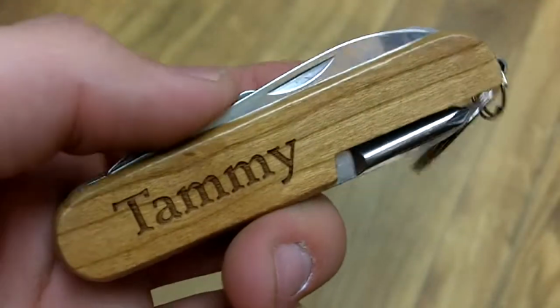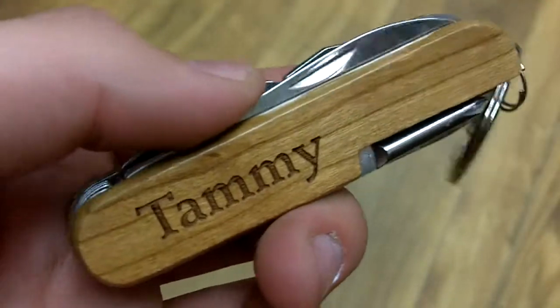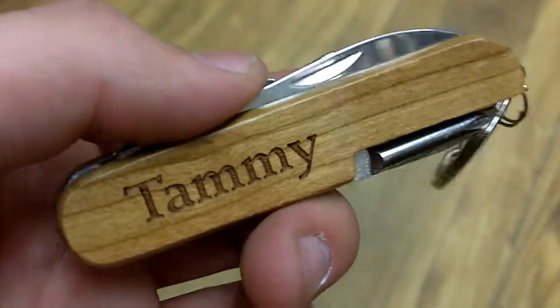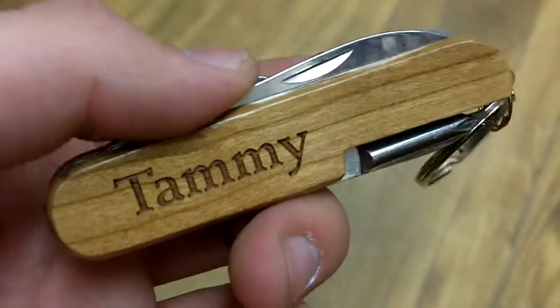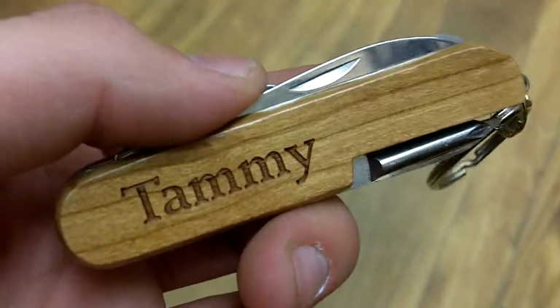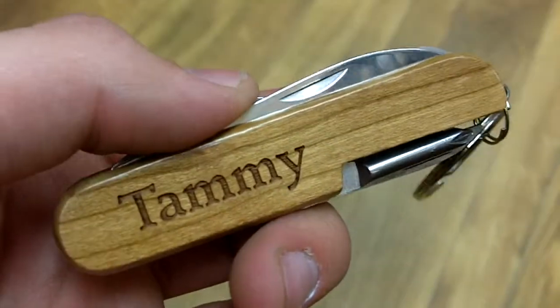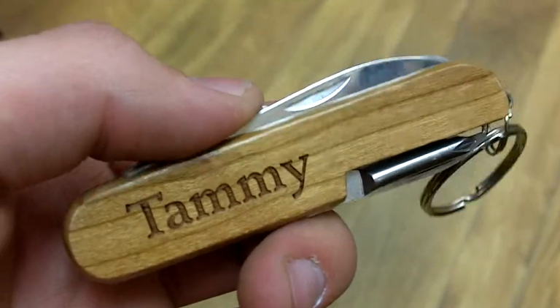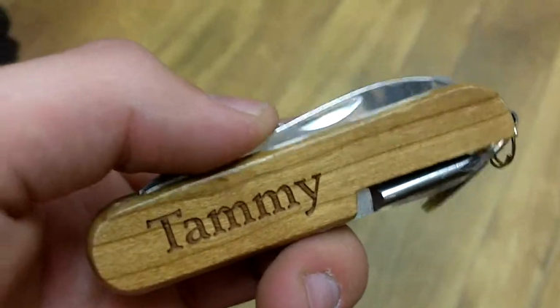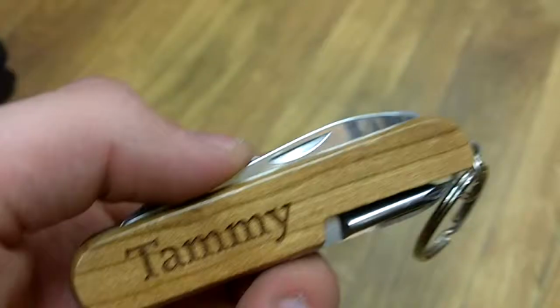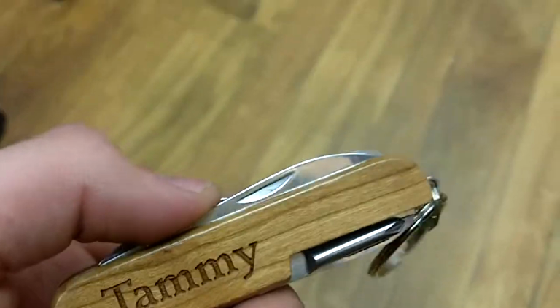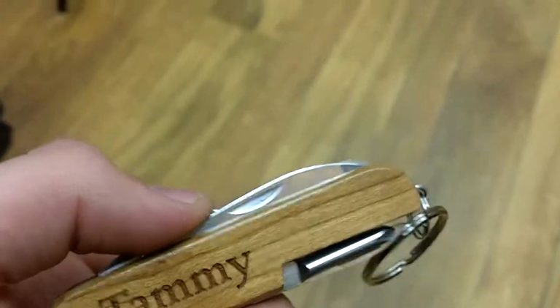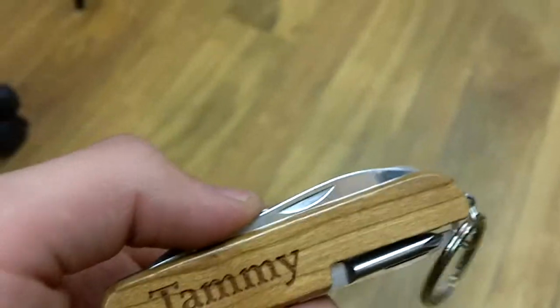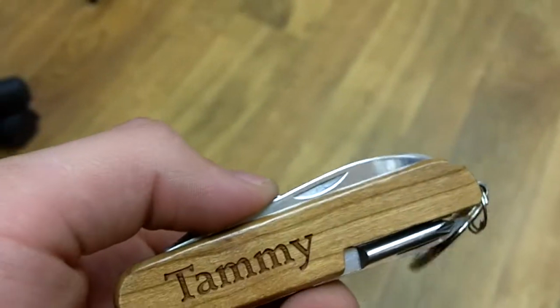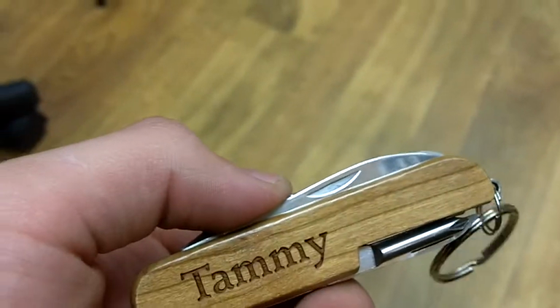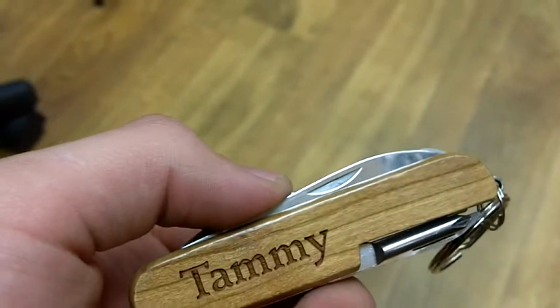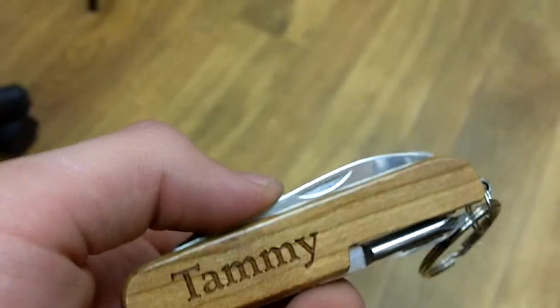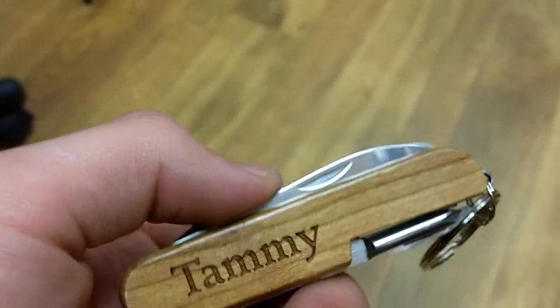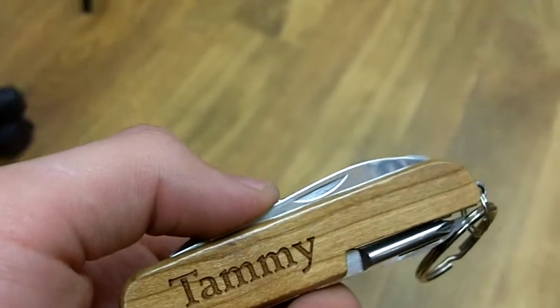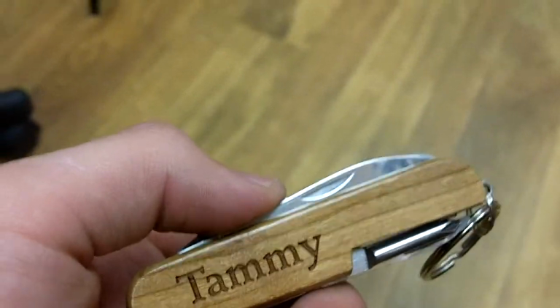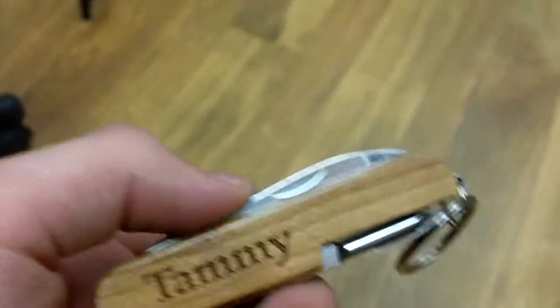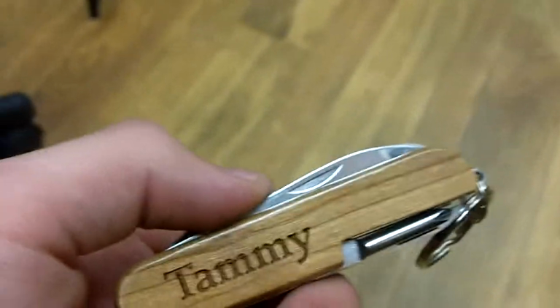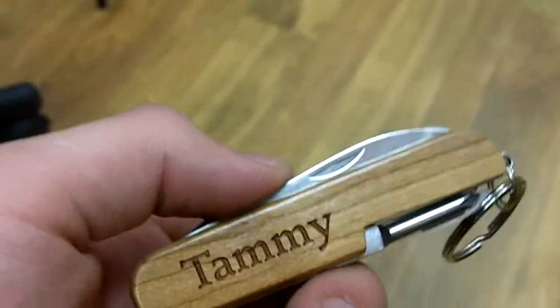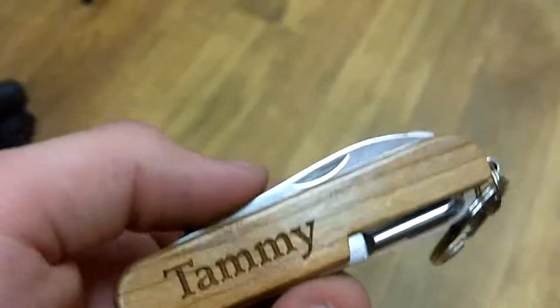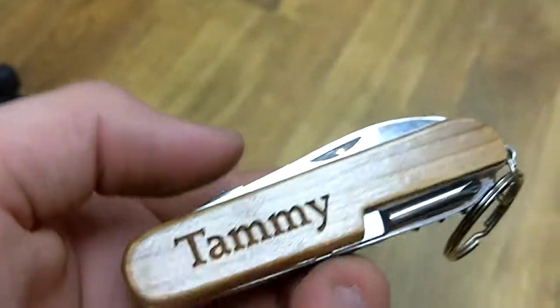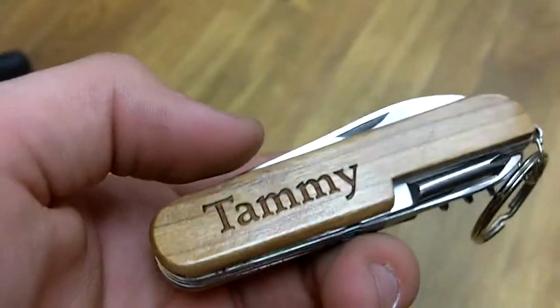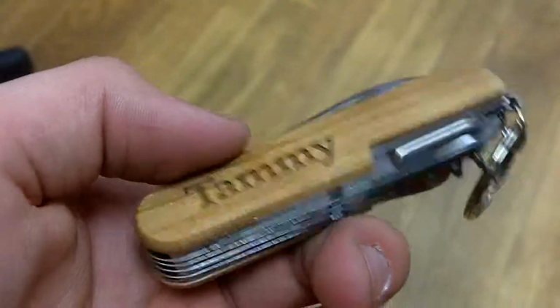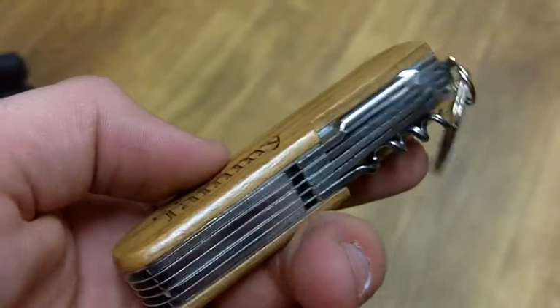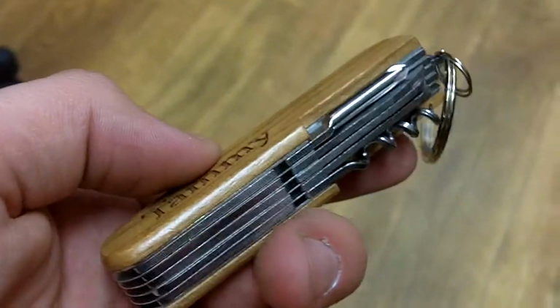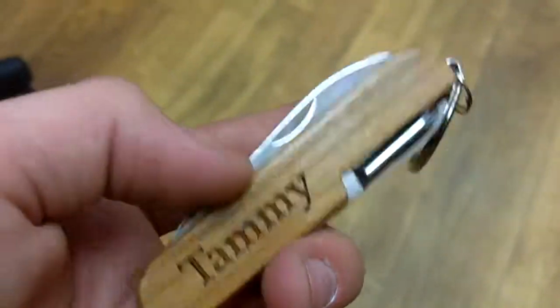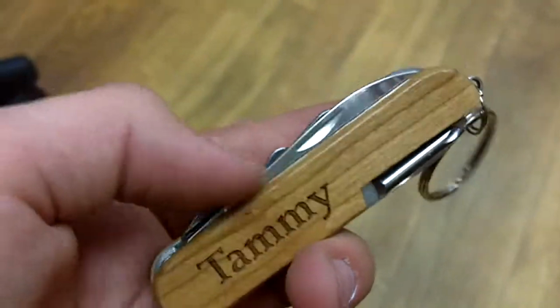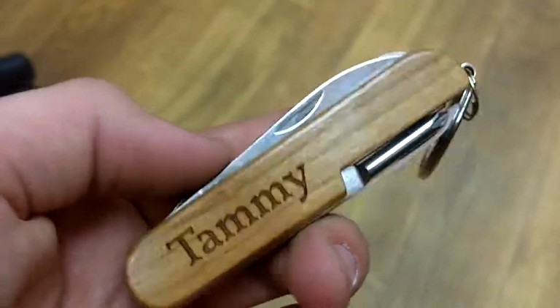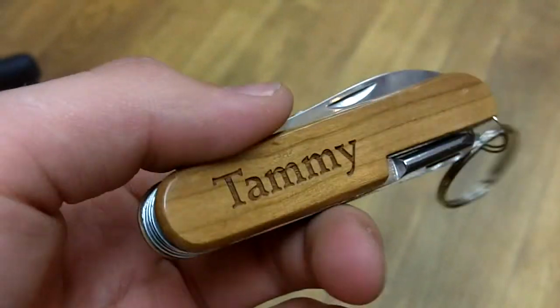And inside of this guy, we have various files, knives, scissors, screwdrivers, bottle openers, and even a corkscrew.